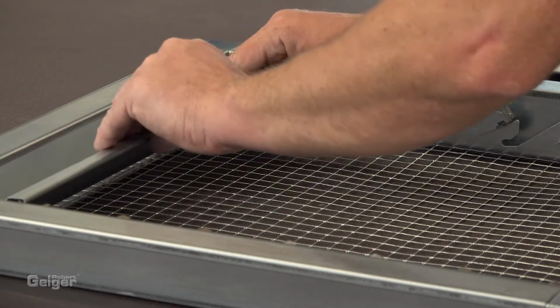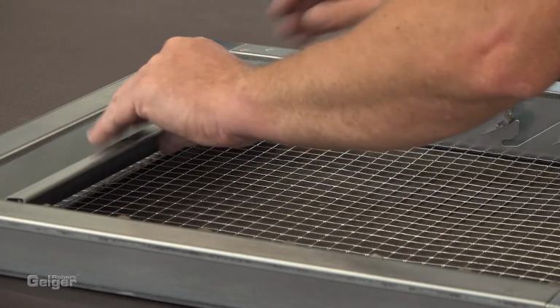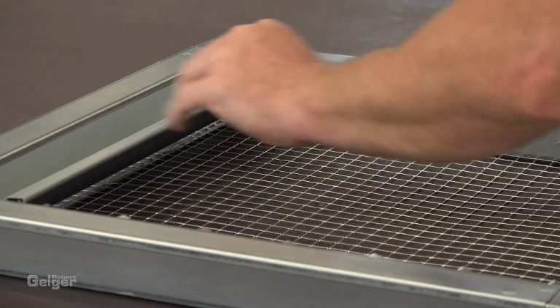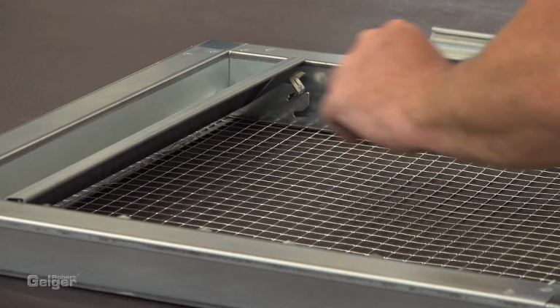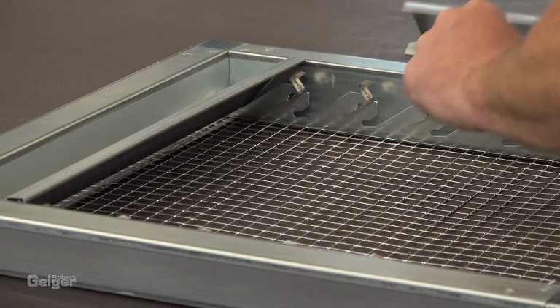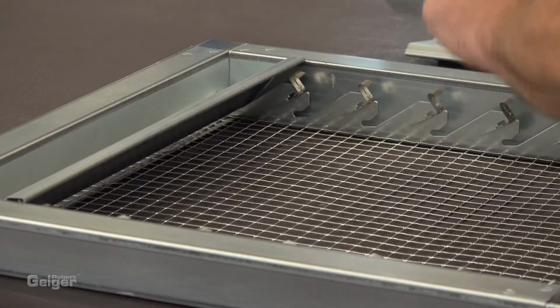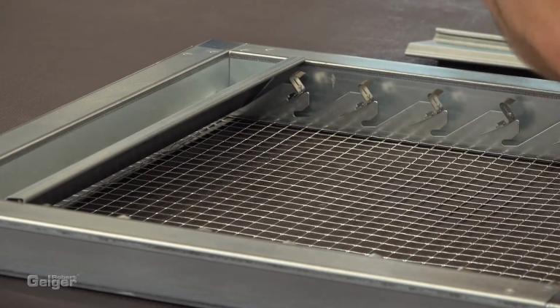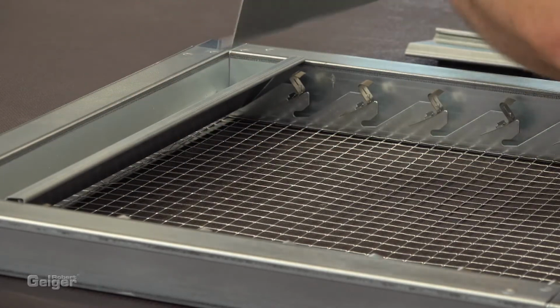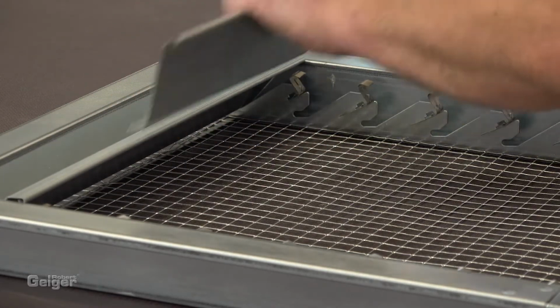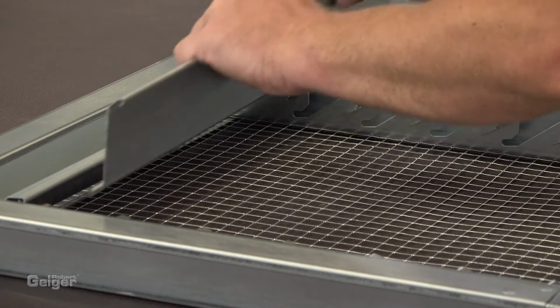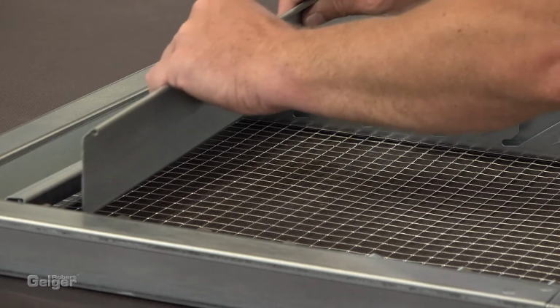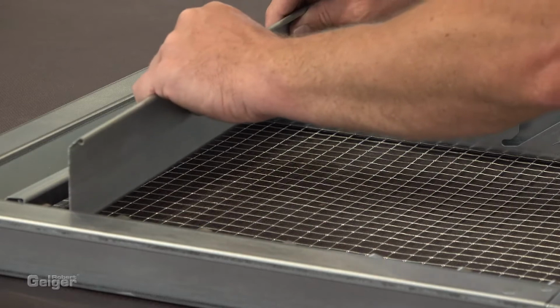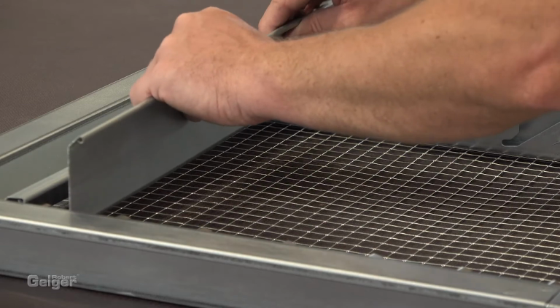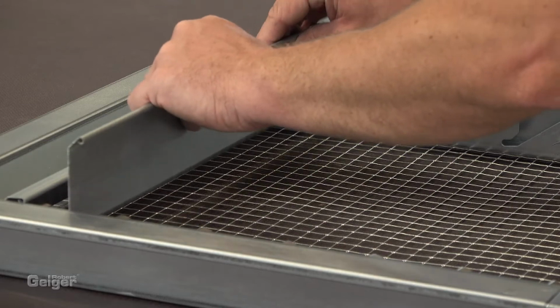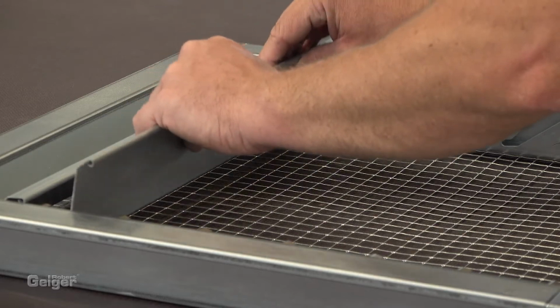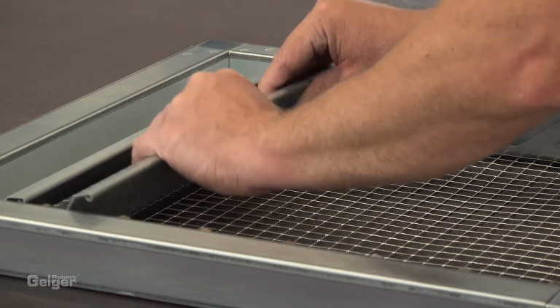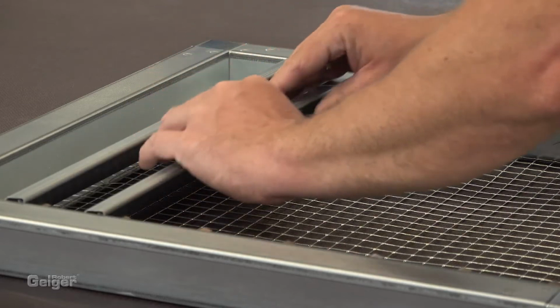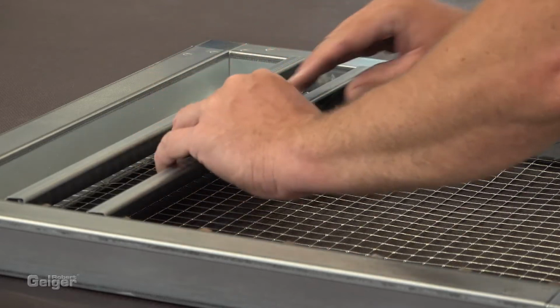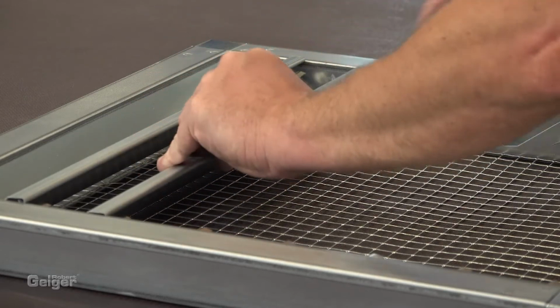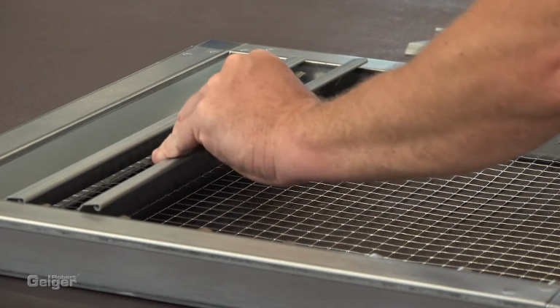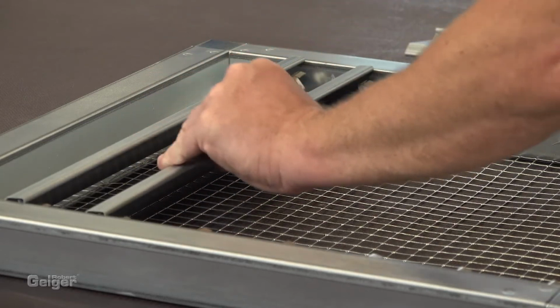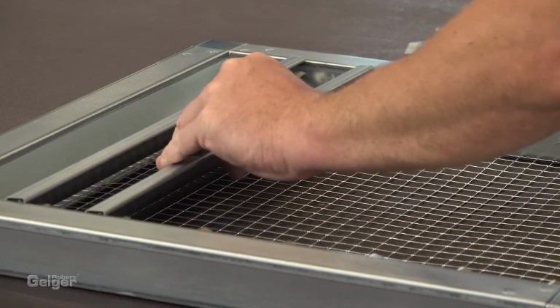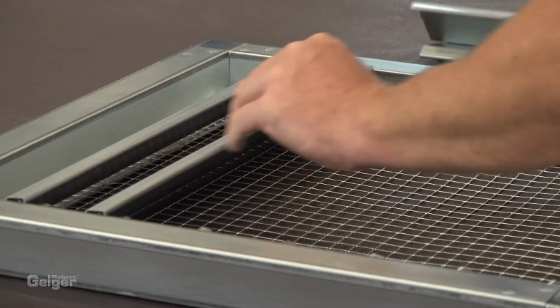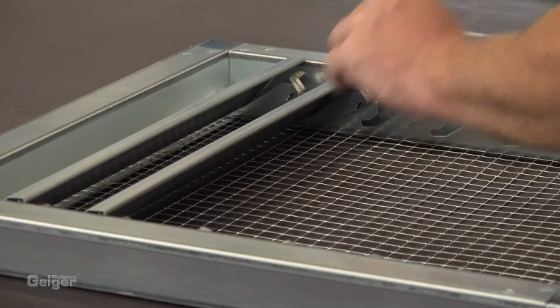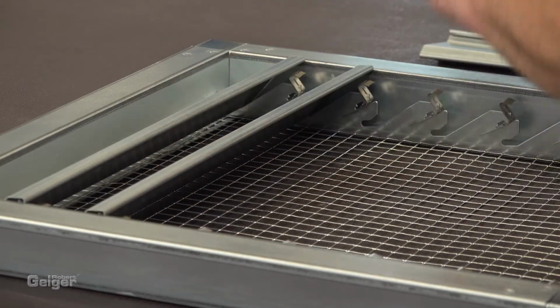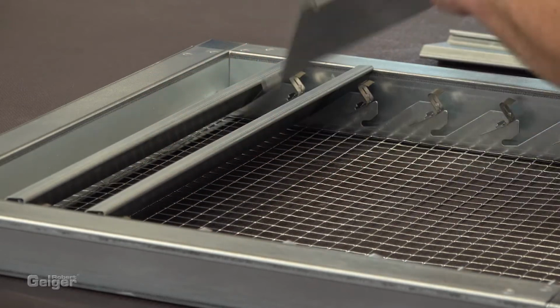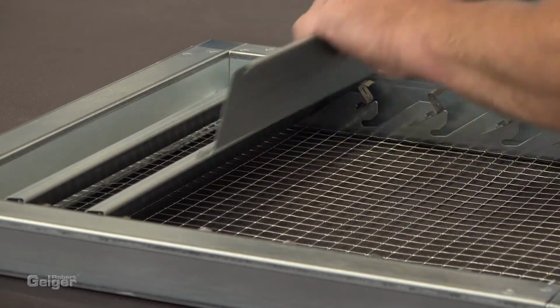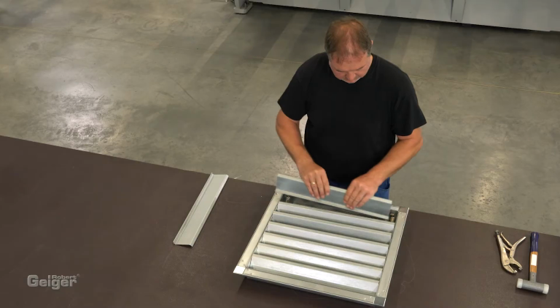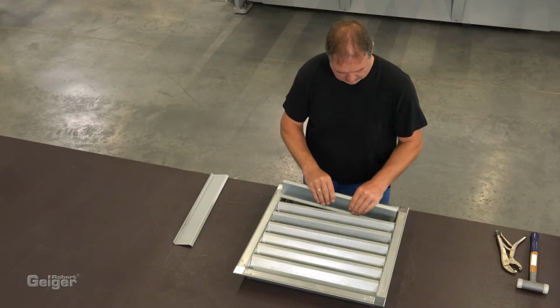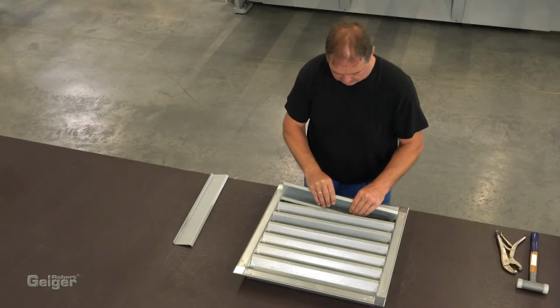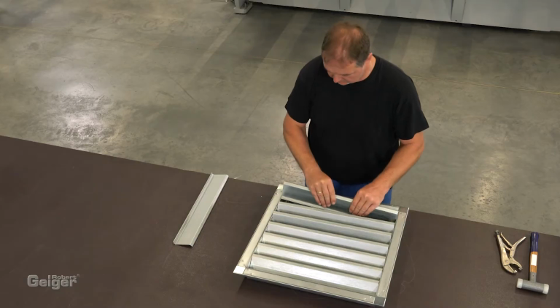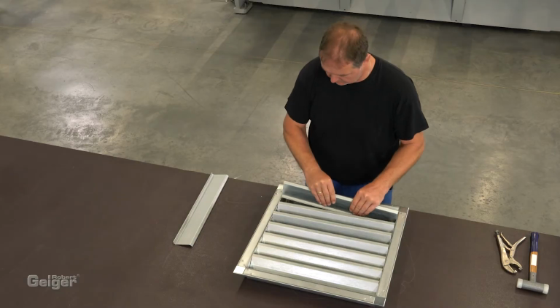The blades can be clicked in very easily. And the weather-resistant louver is complete.